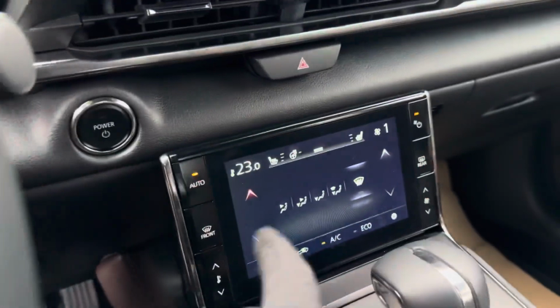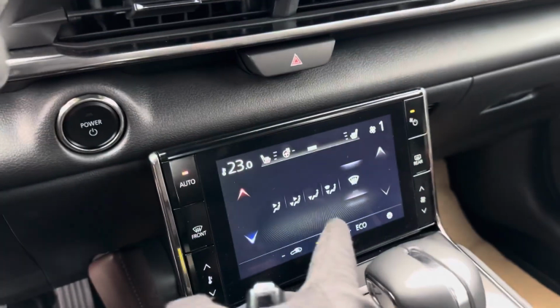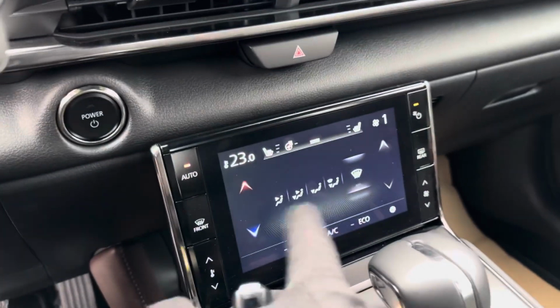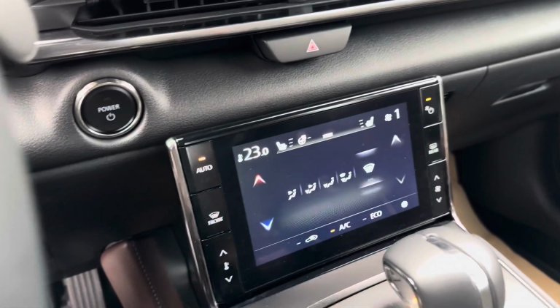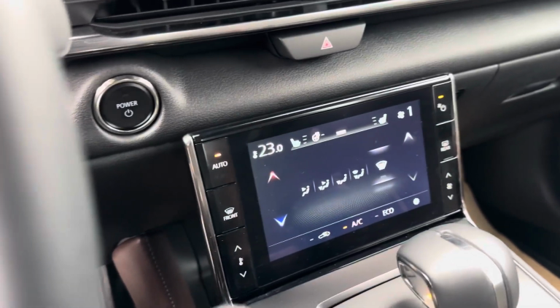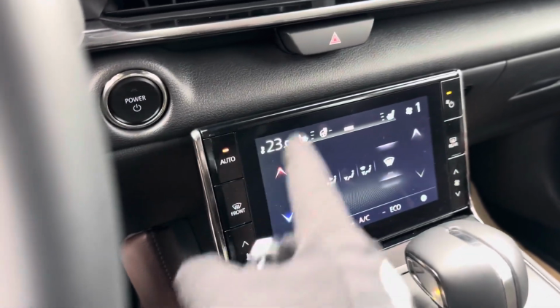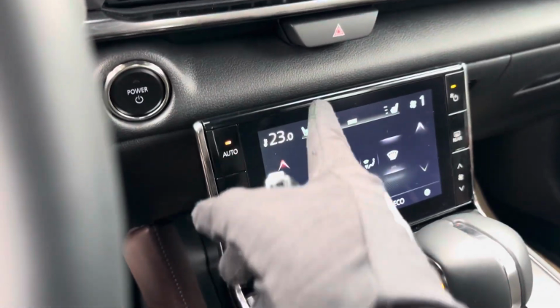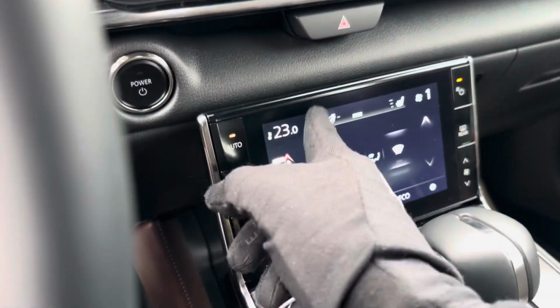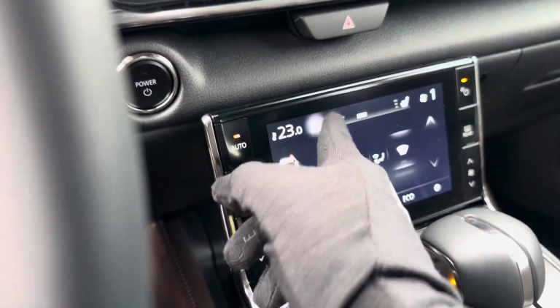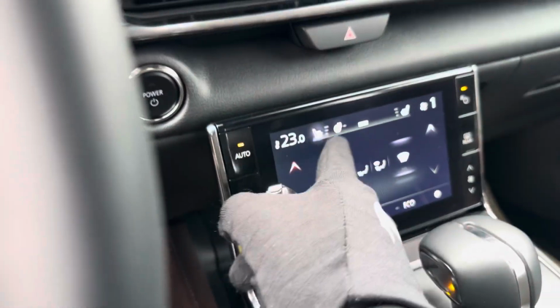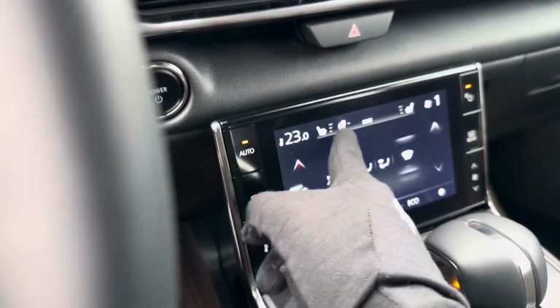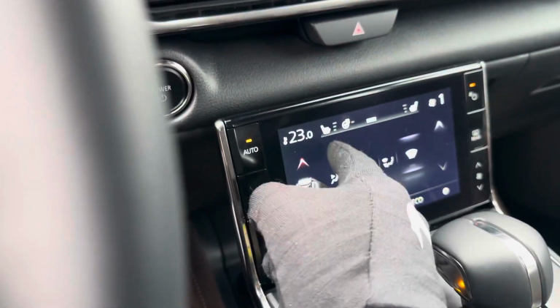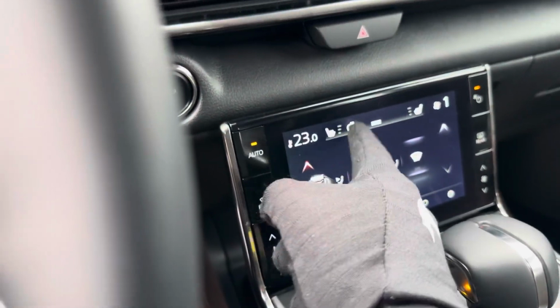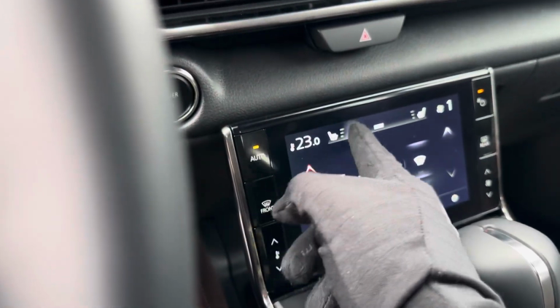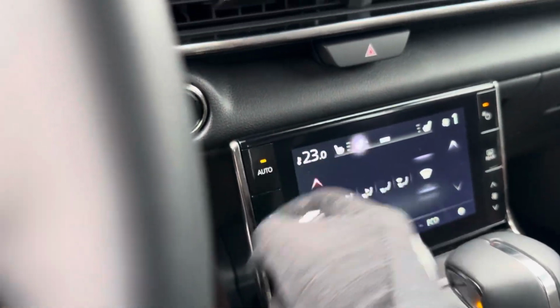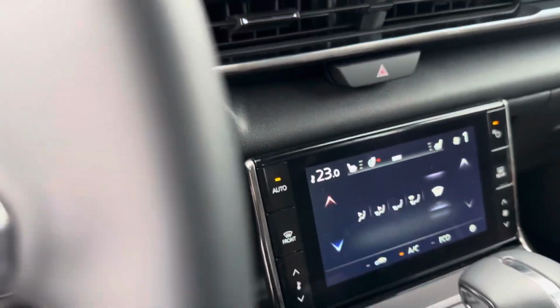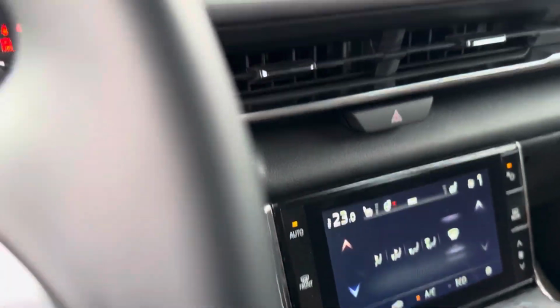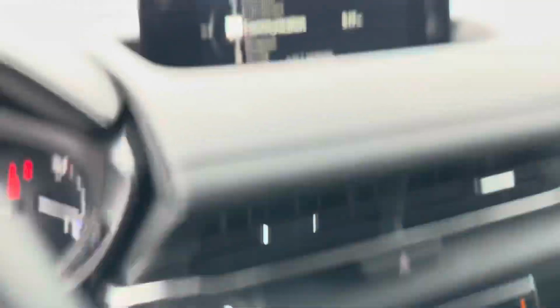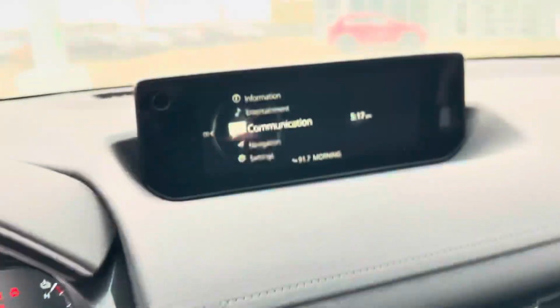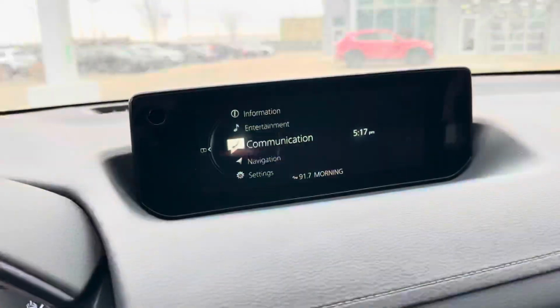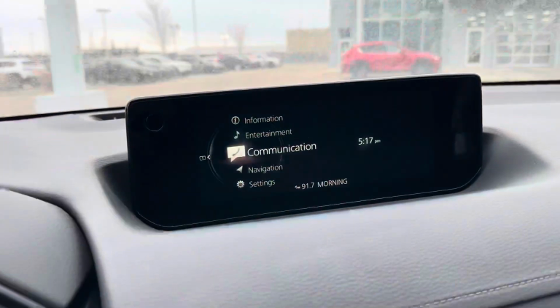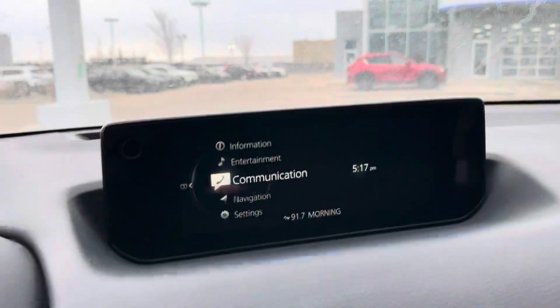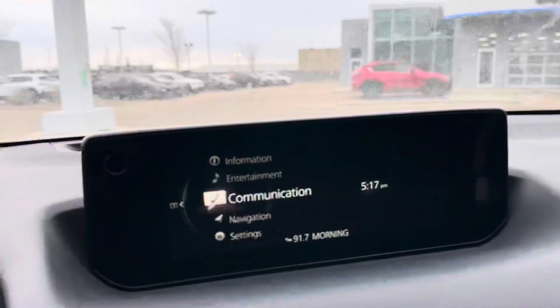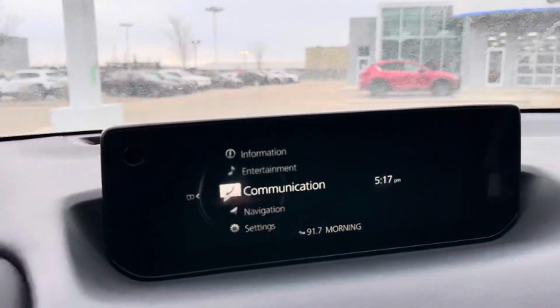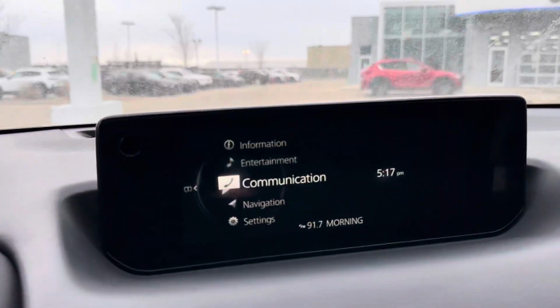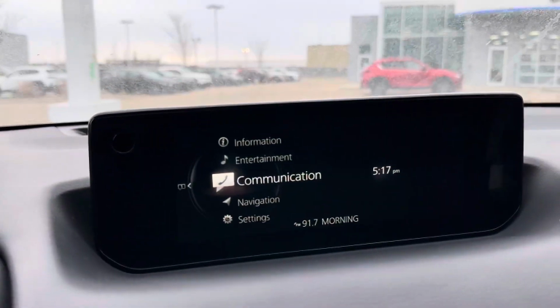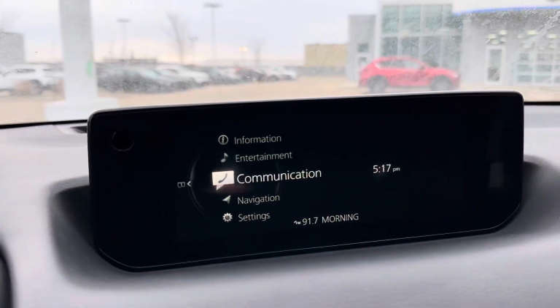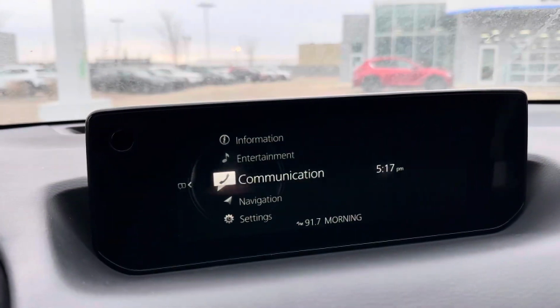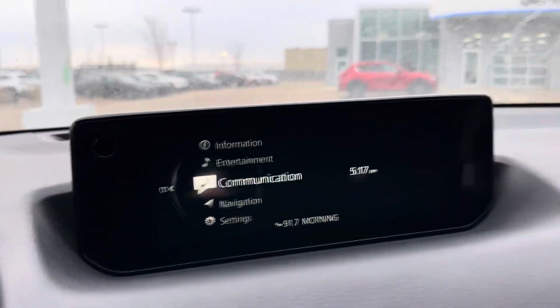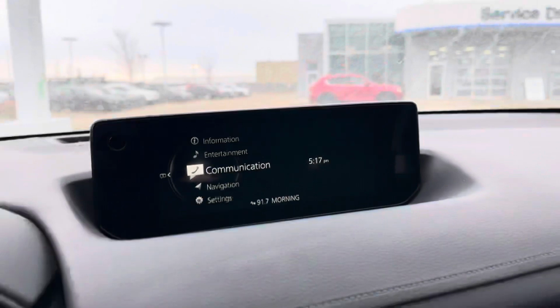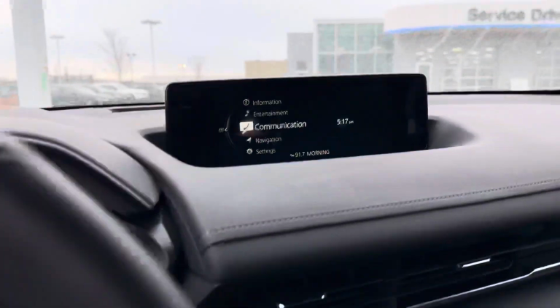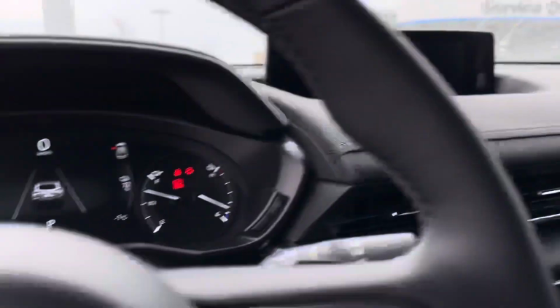That's your screen for your climate control, your heated seats, heated steering wheel, right there. And that's how you control your actual infotainment system.